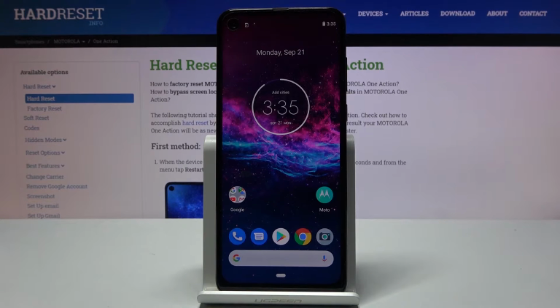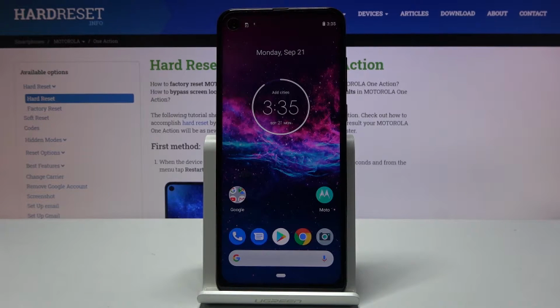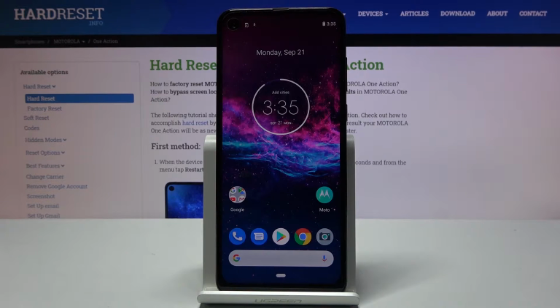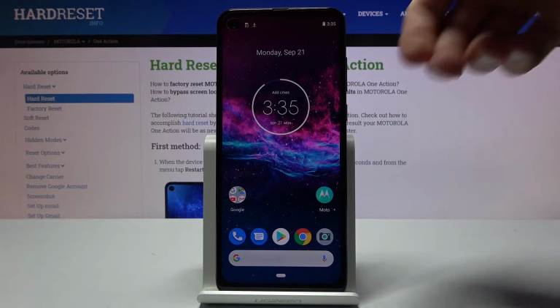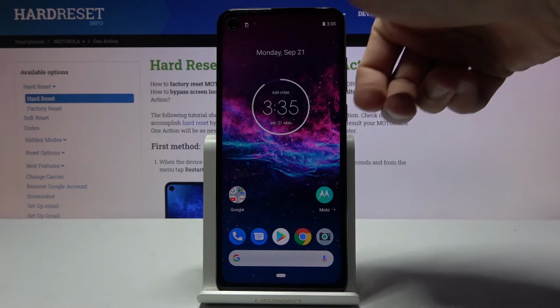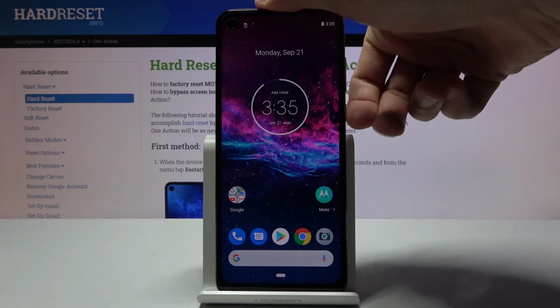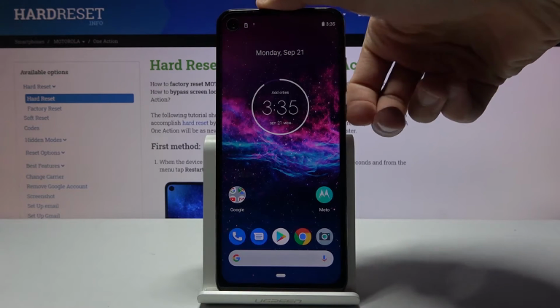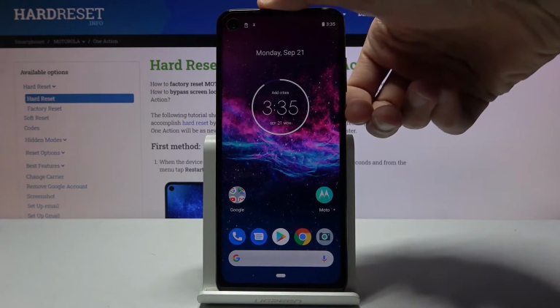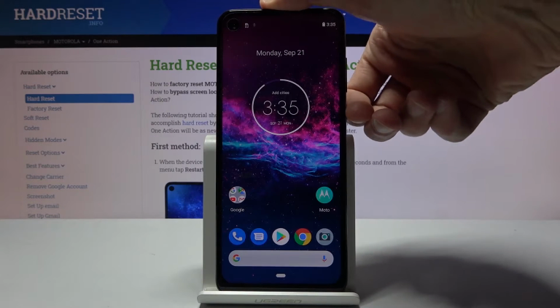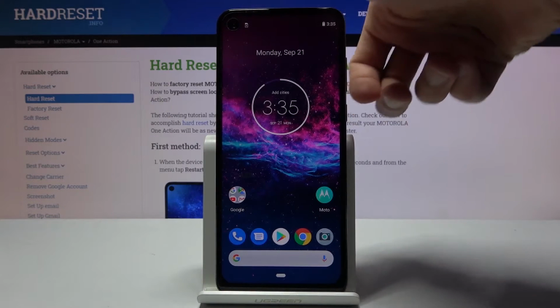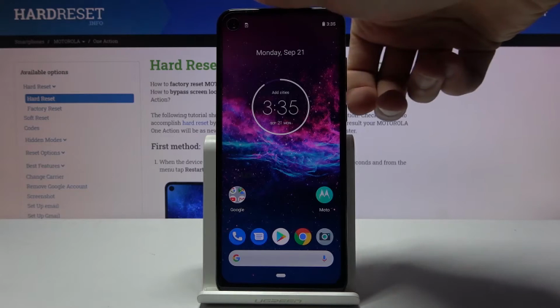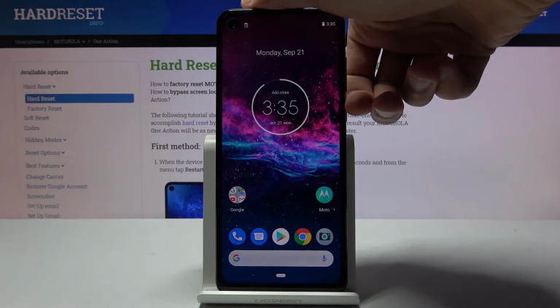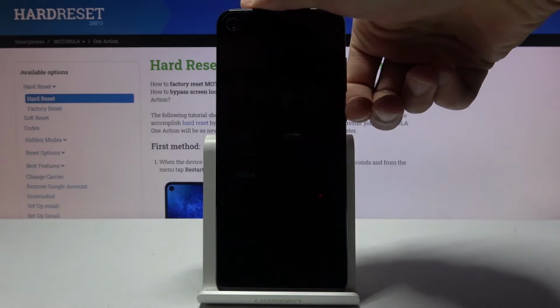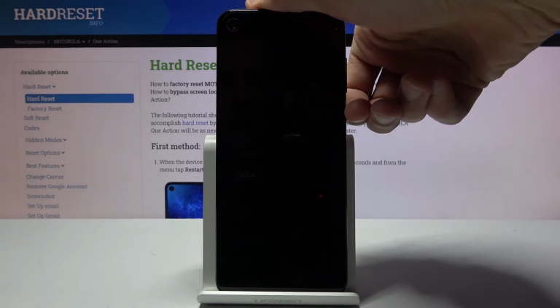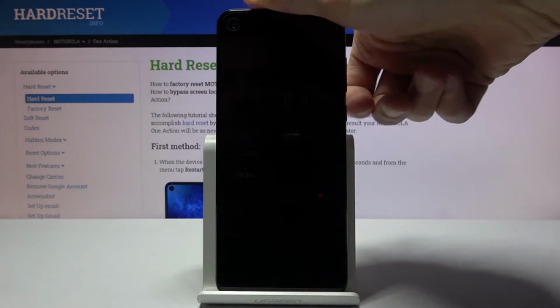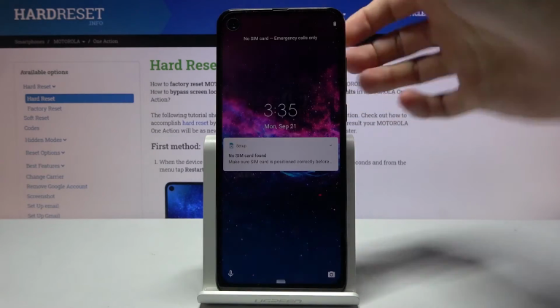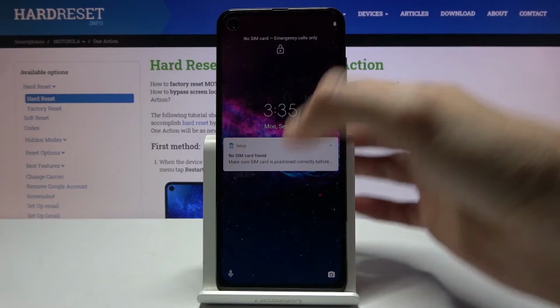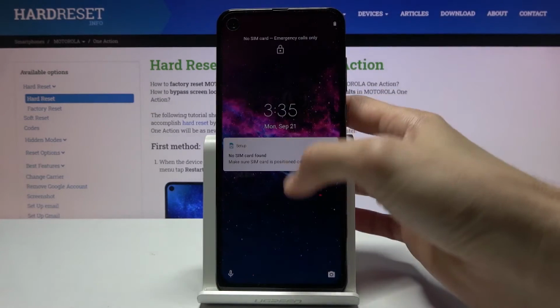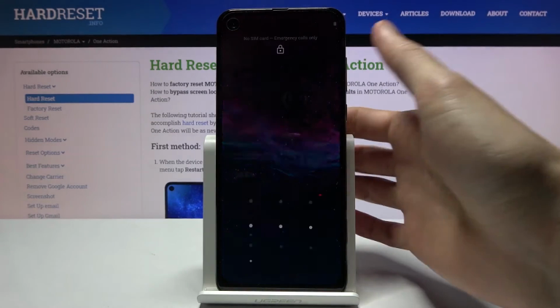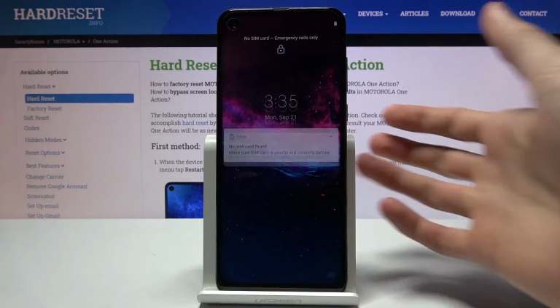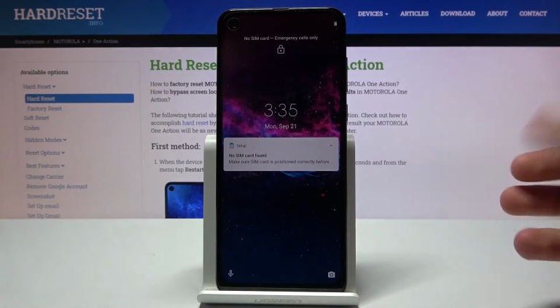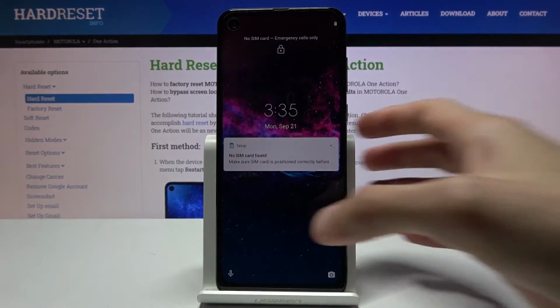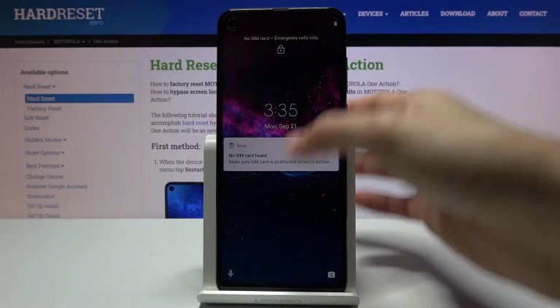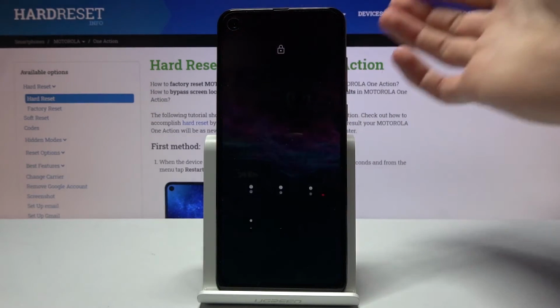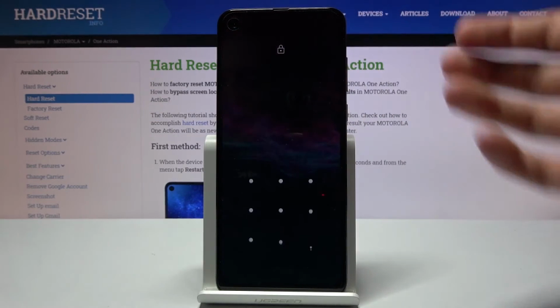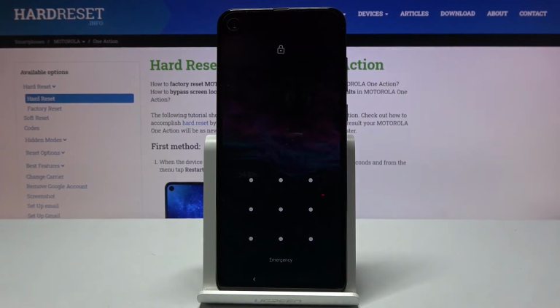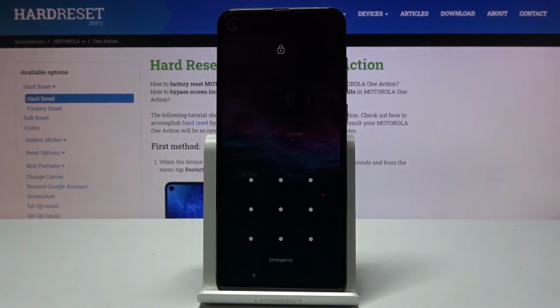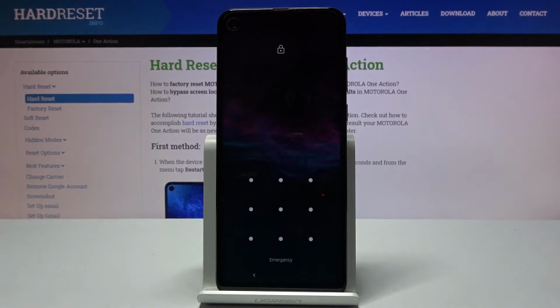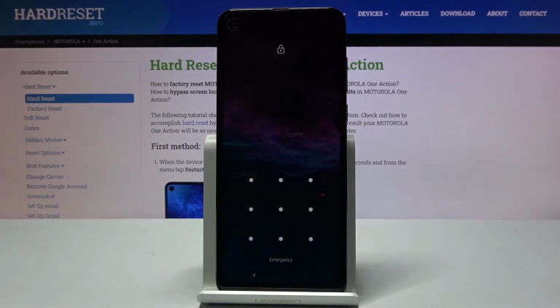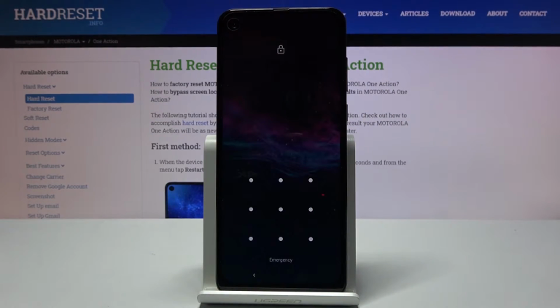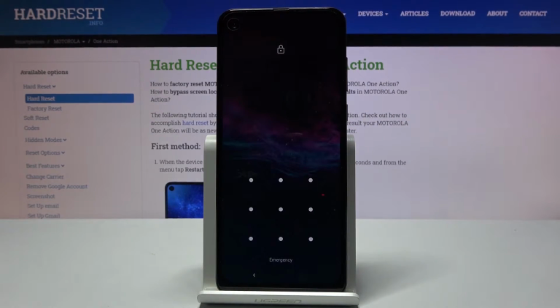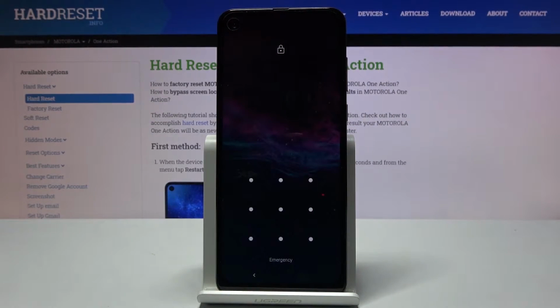I'll quickly lock the device and you can see that I have a pattern set. I'm going to proceed from here as though I don't know it.